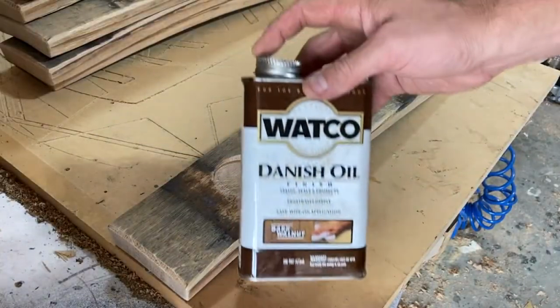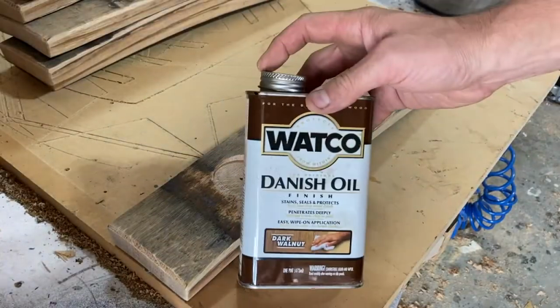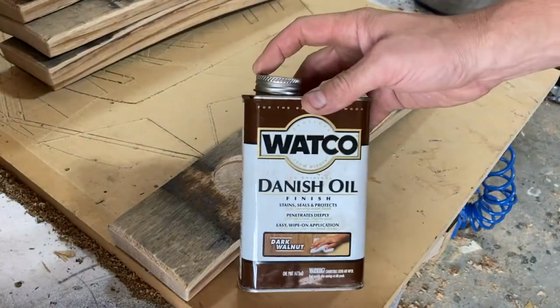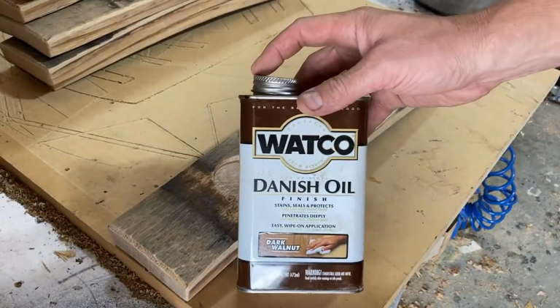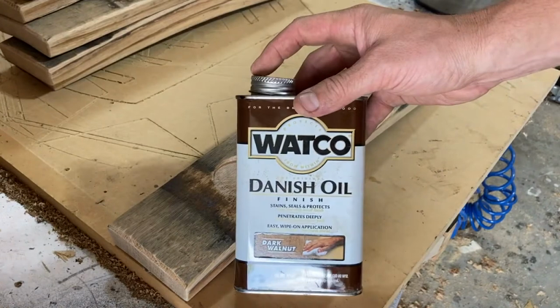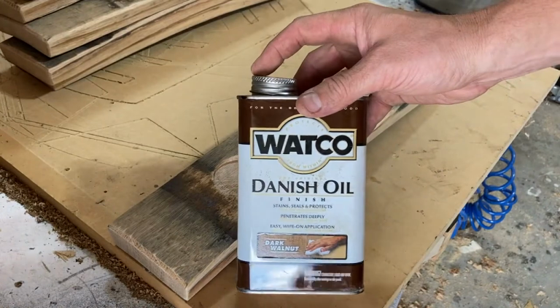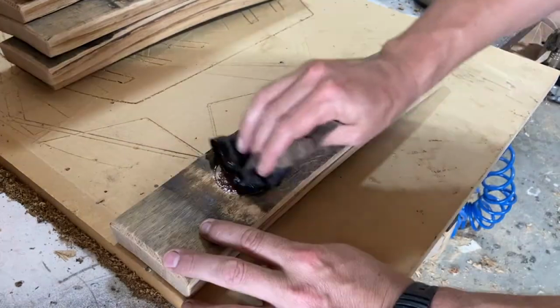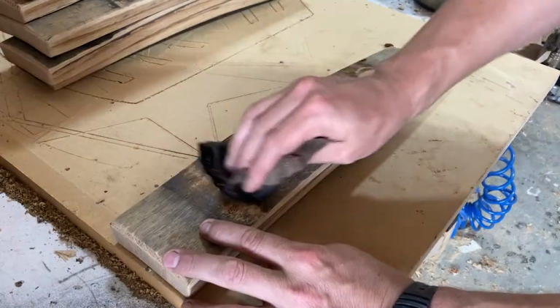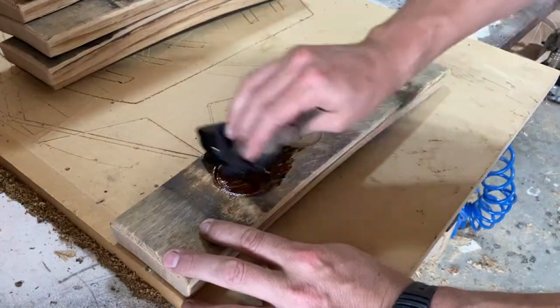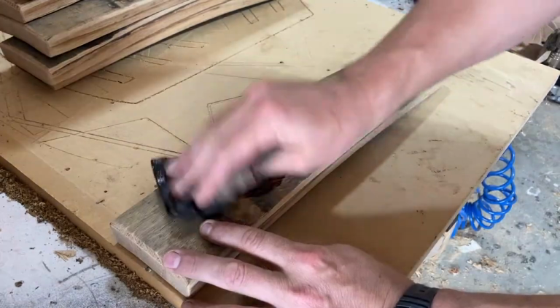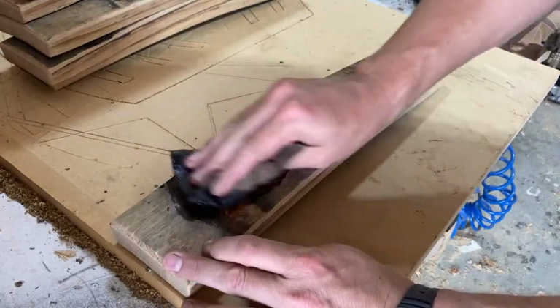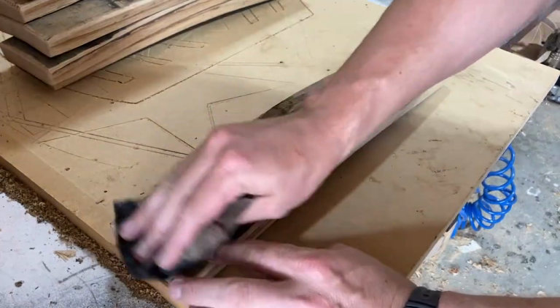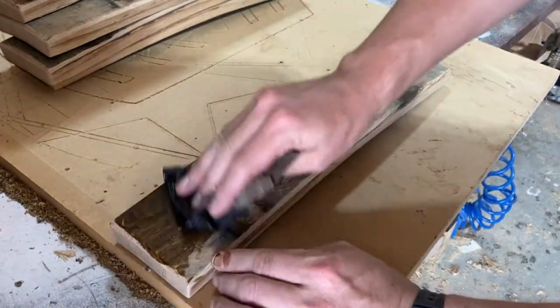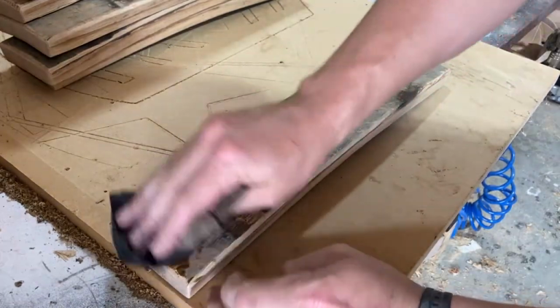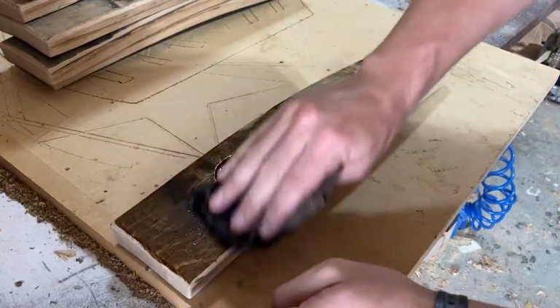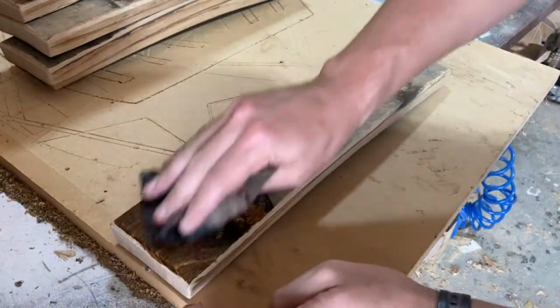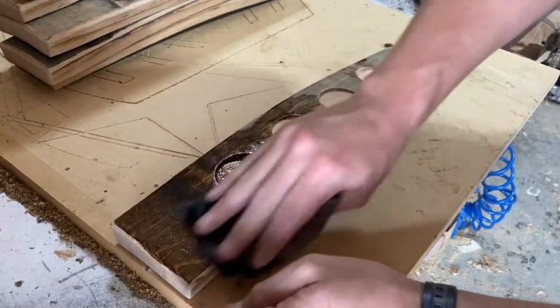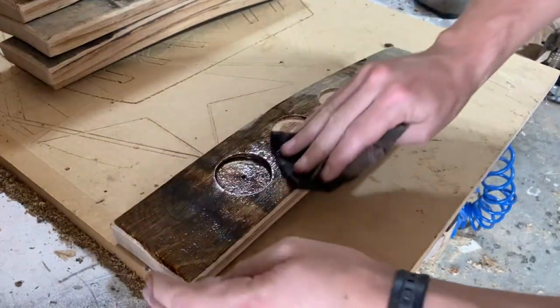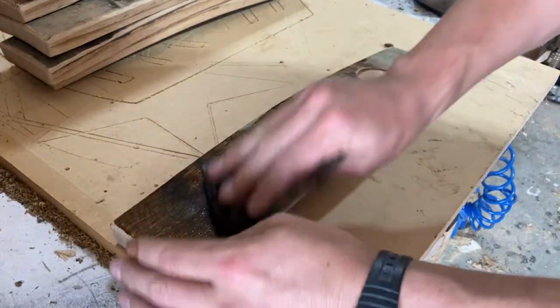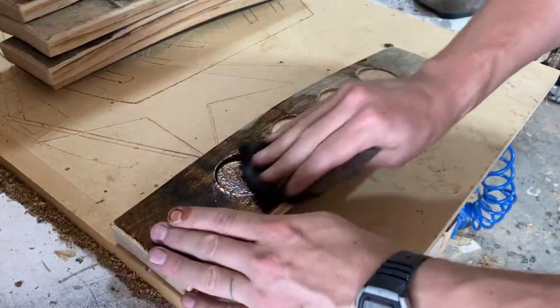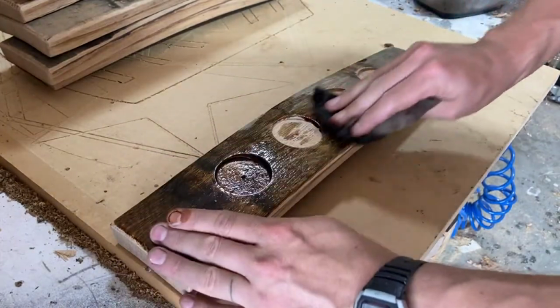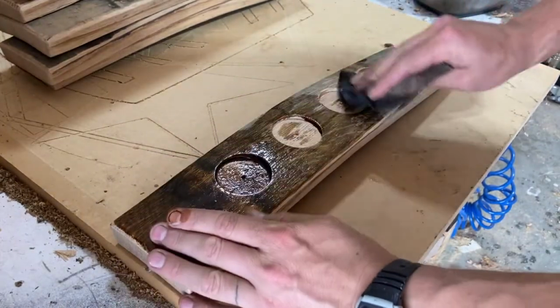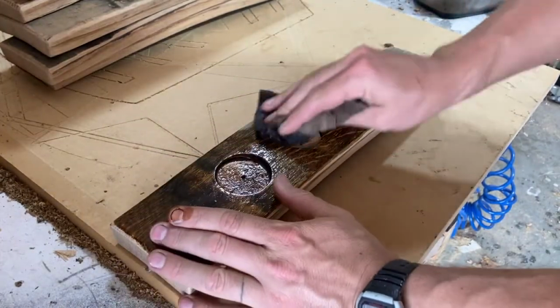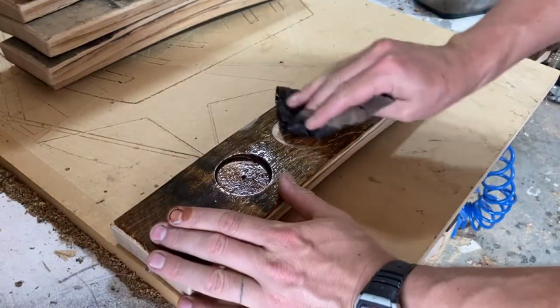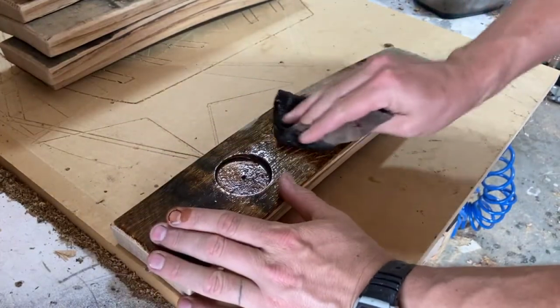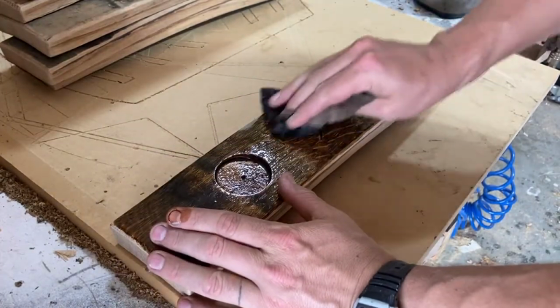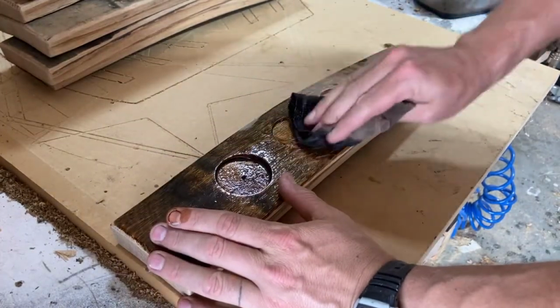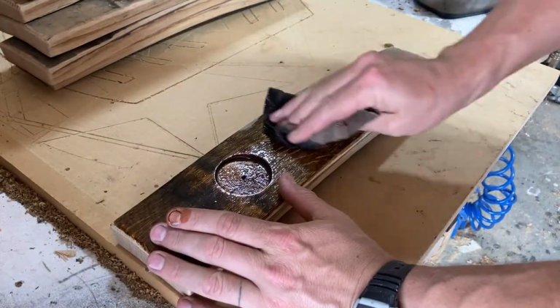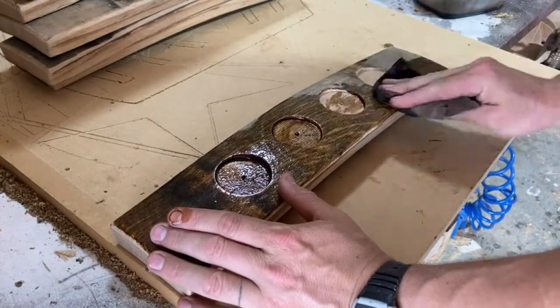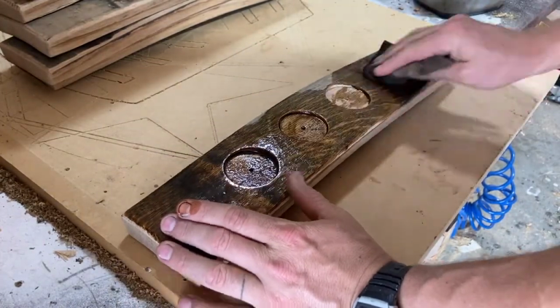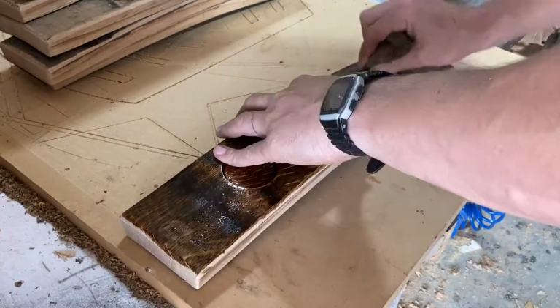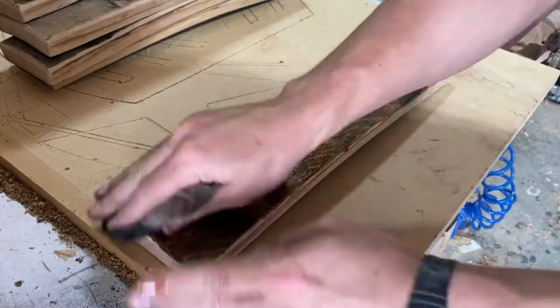Using a dark walnut danish oil — this stuff goes on pretty easy and looks really good on oak.